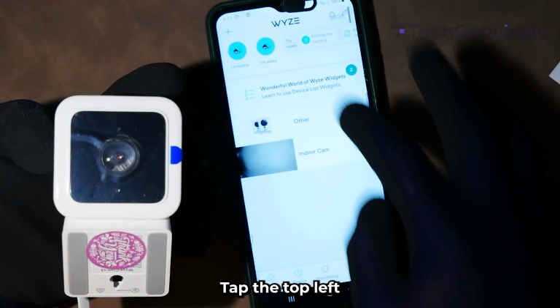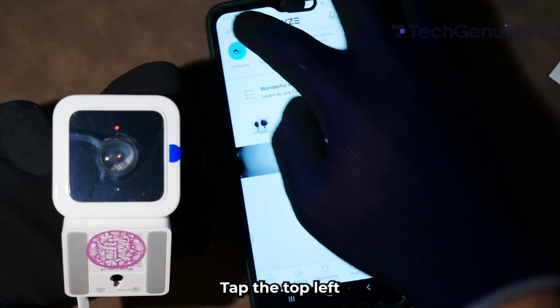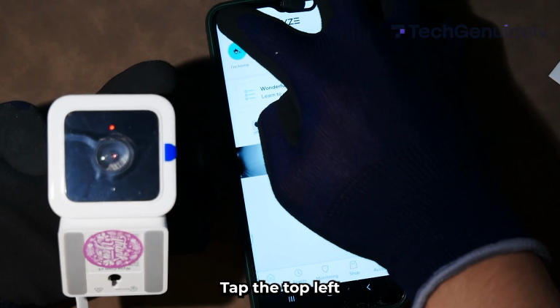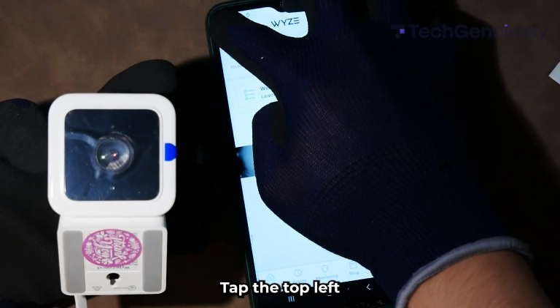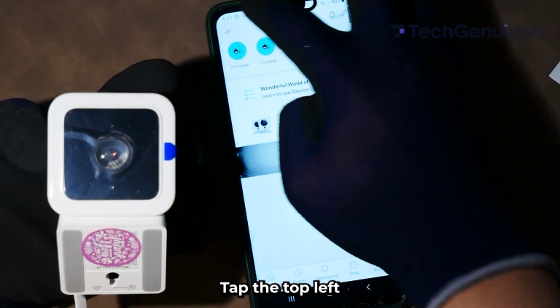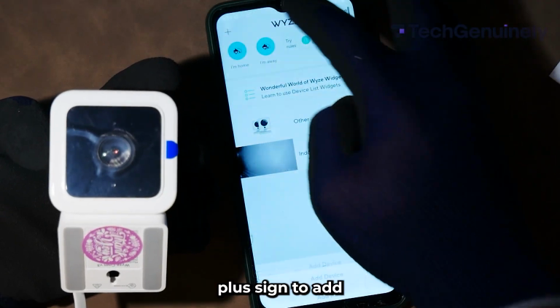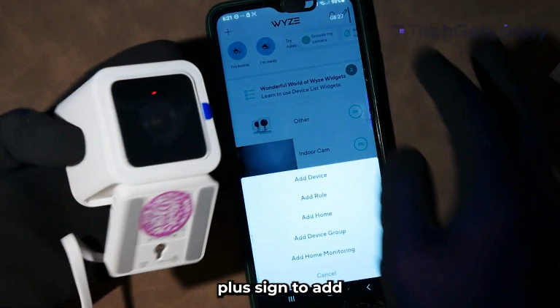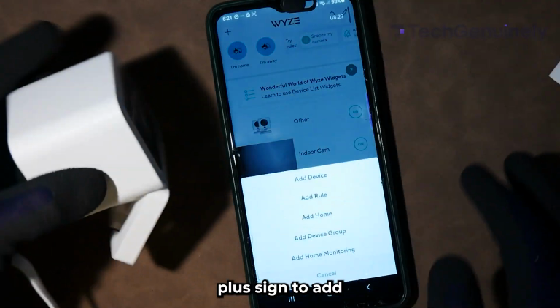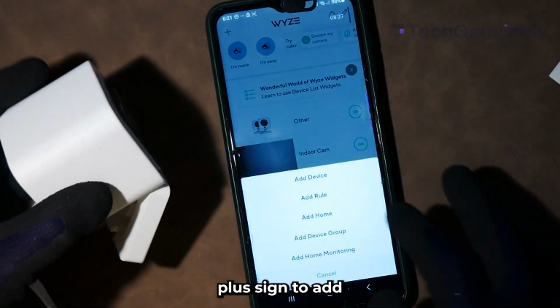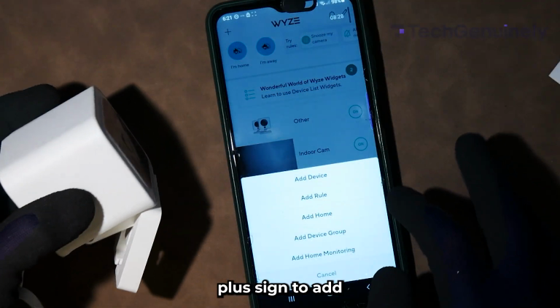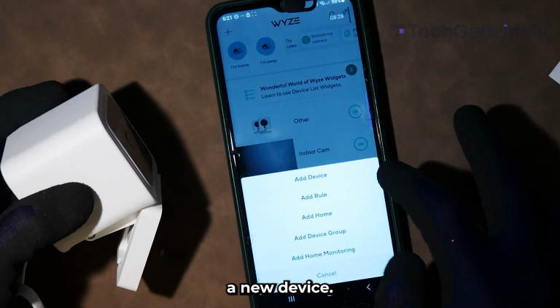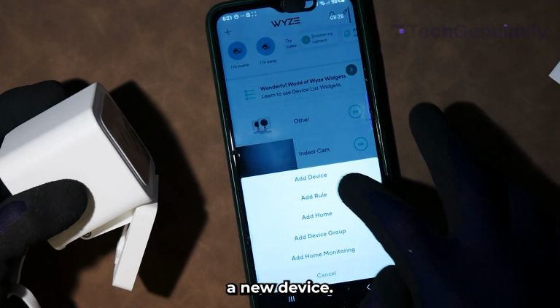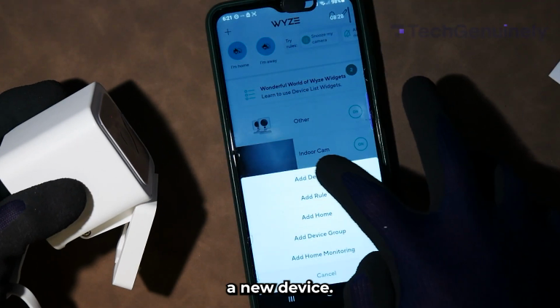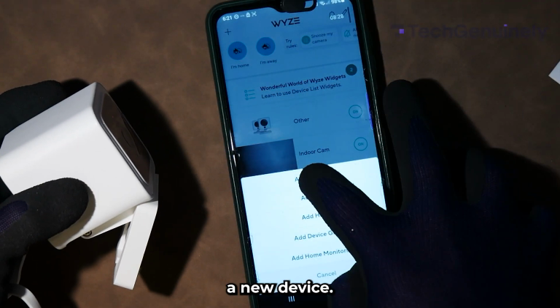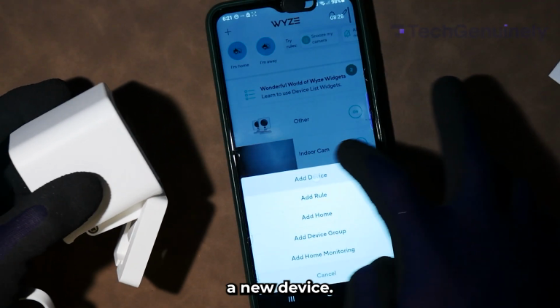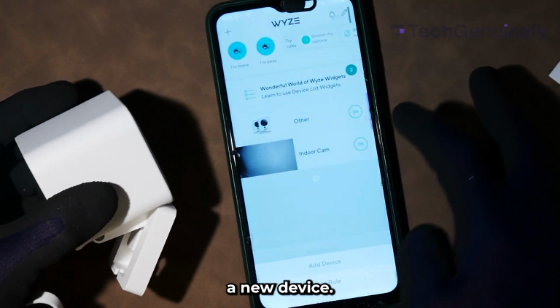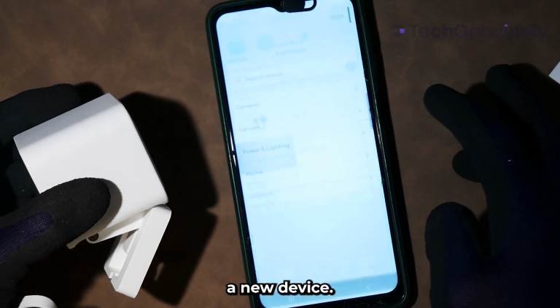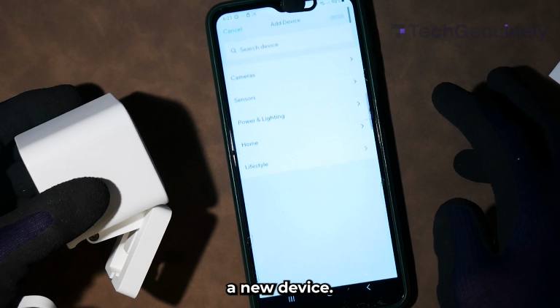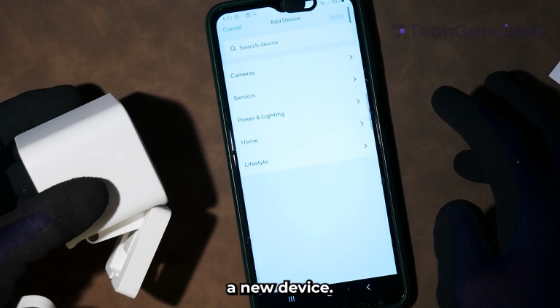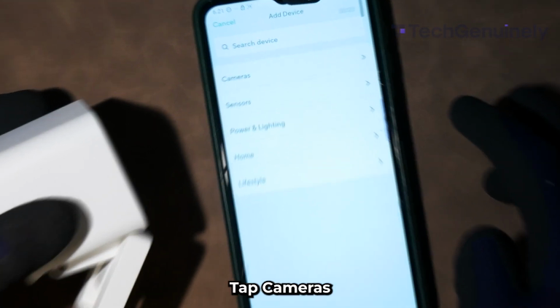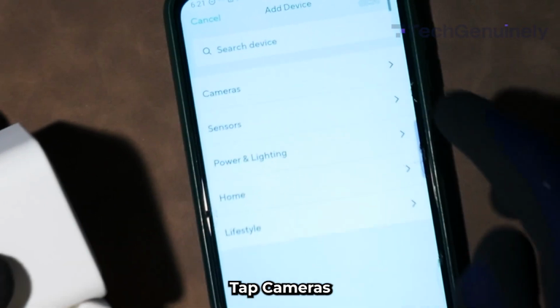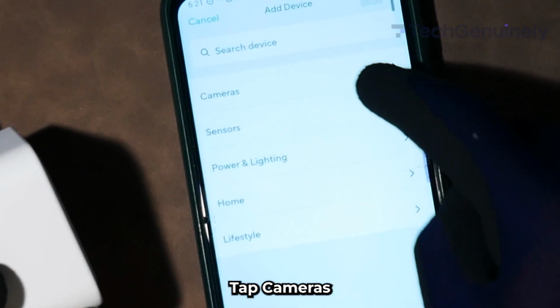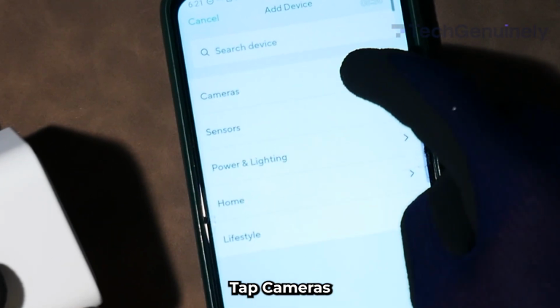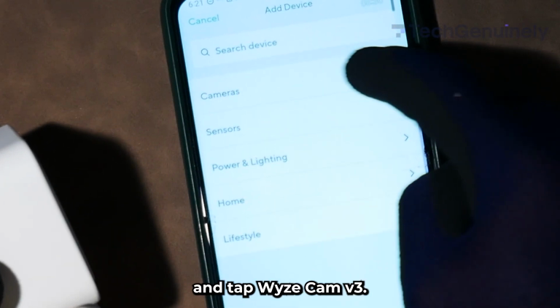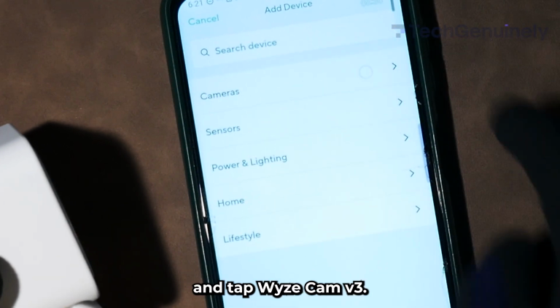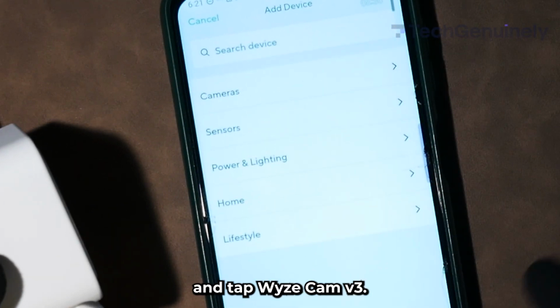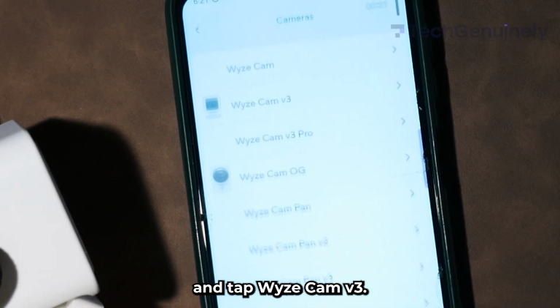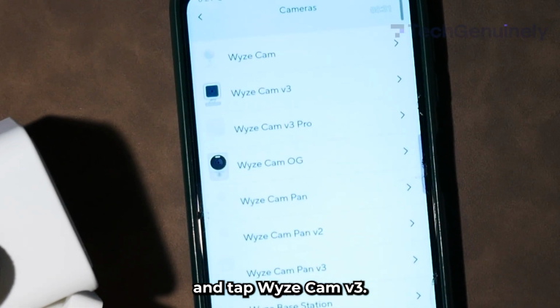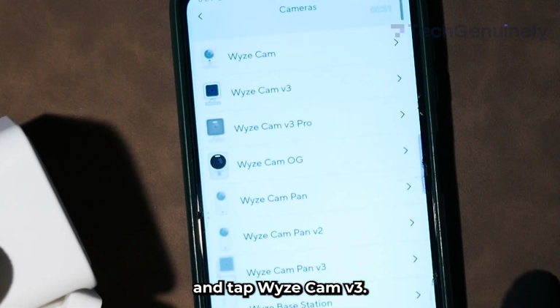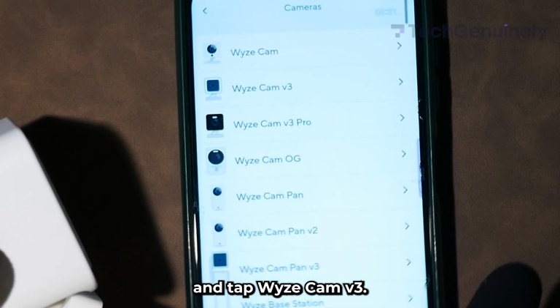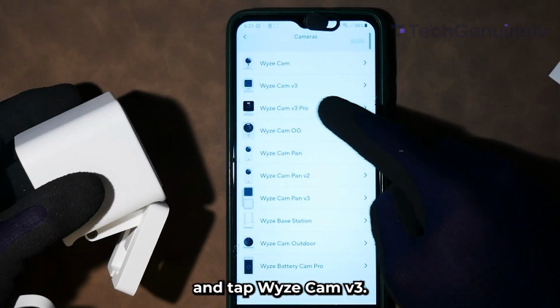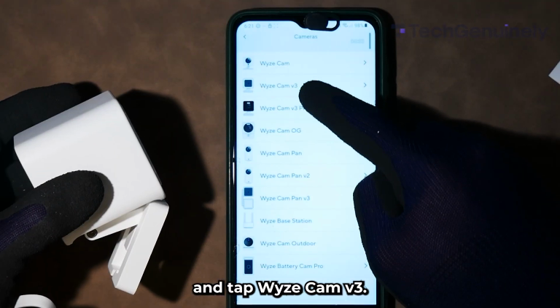Tap the top left plus sign to add a new device. Tap Cameras and tap Wyze Cam V3.